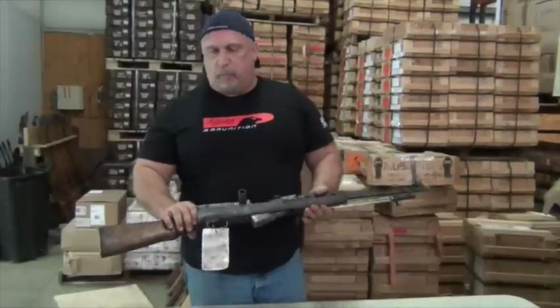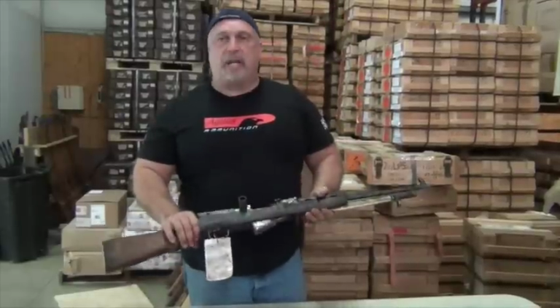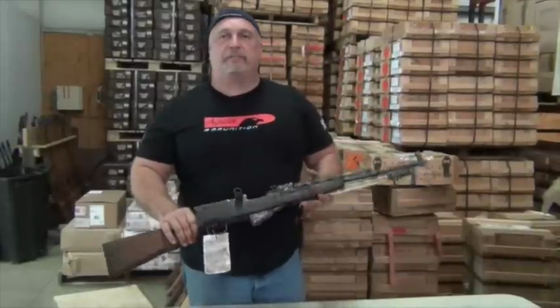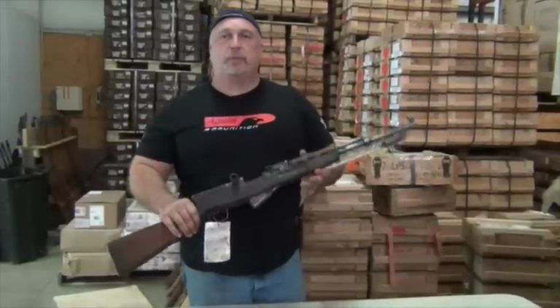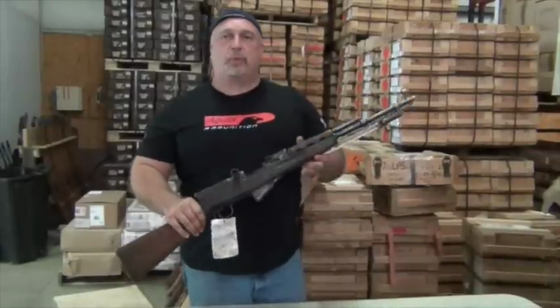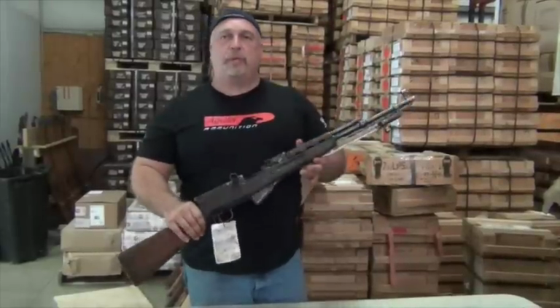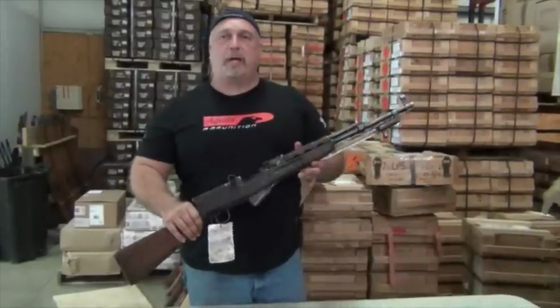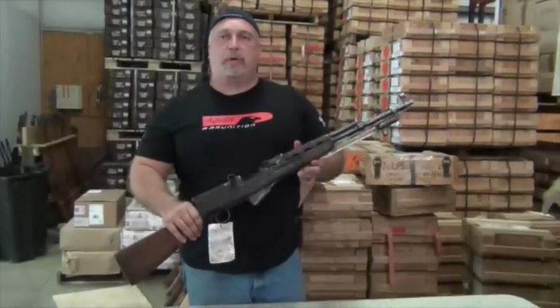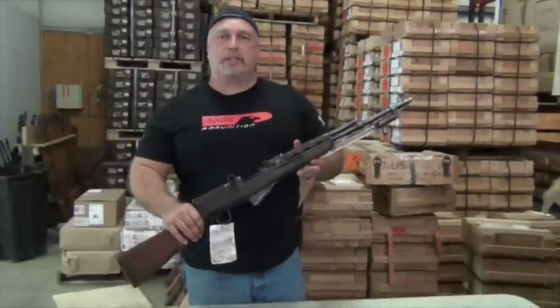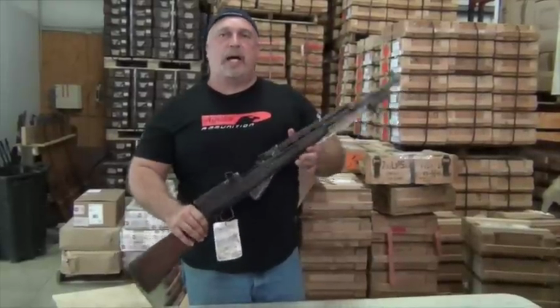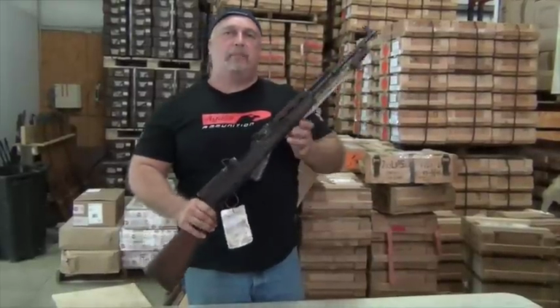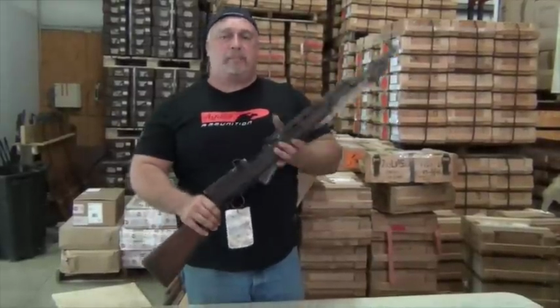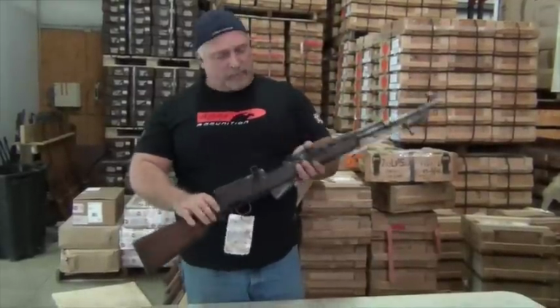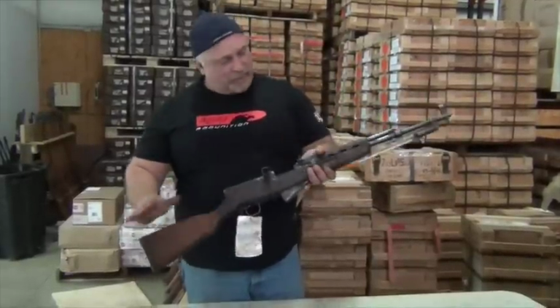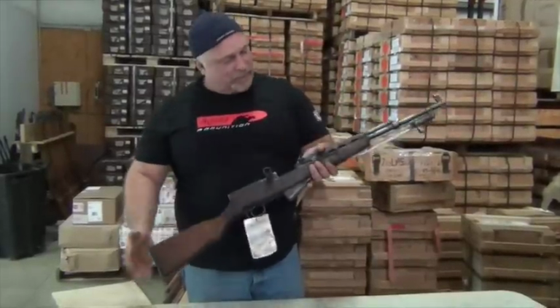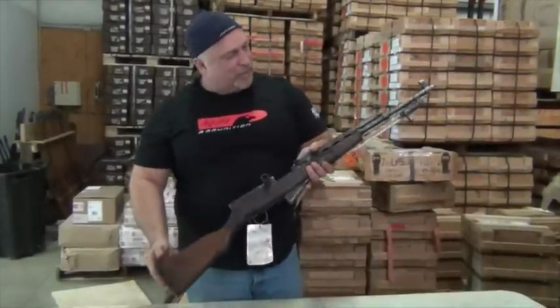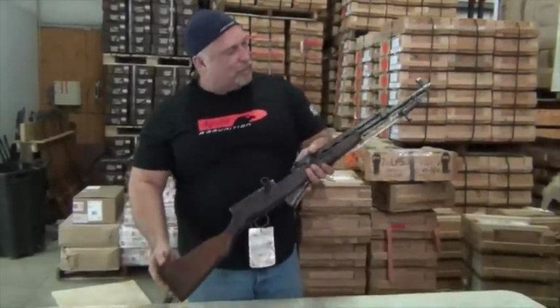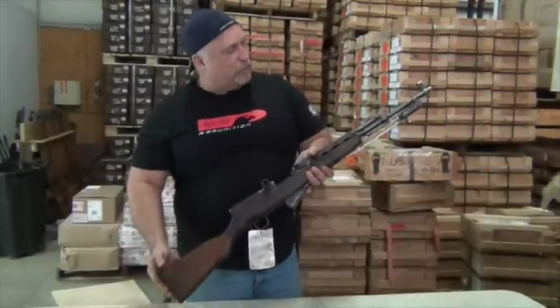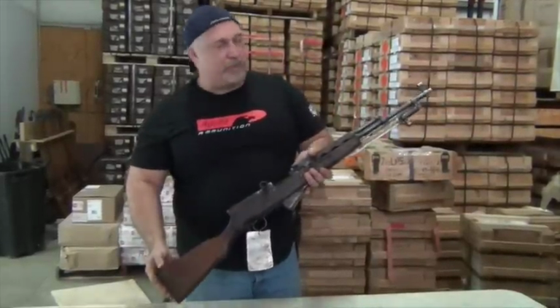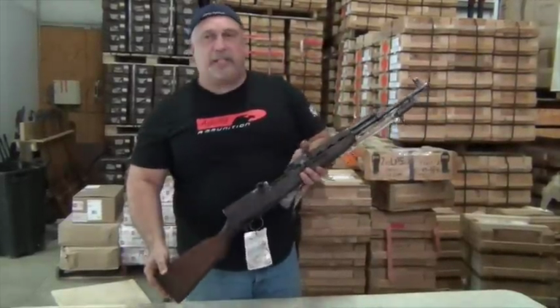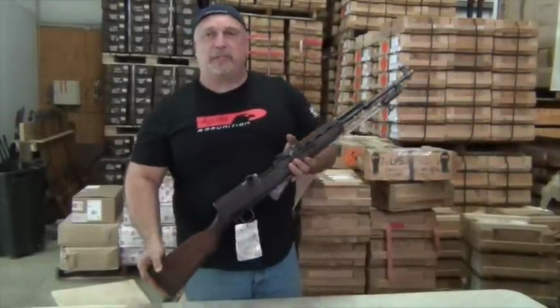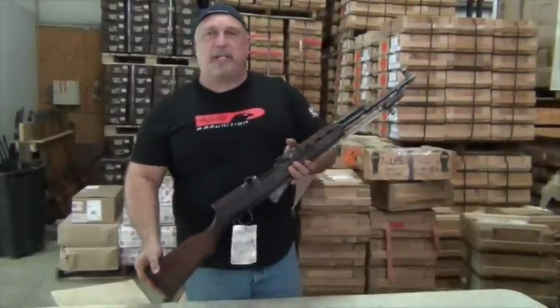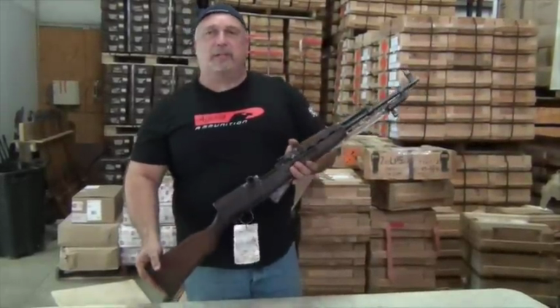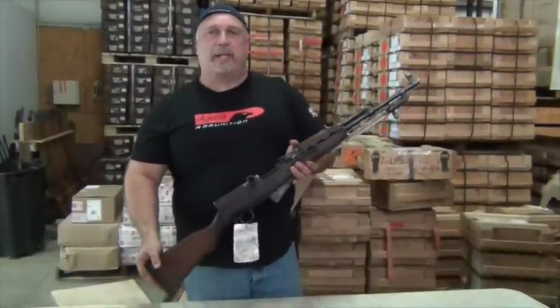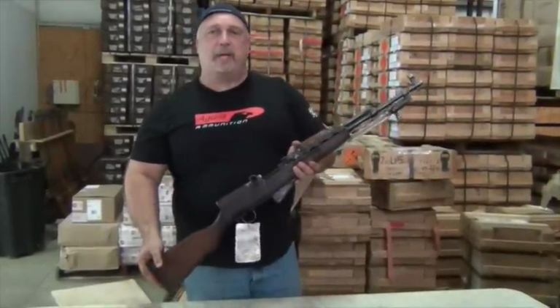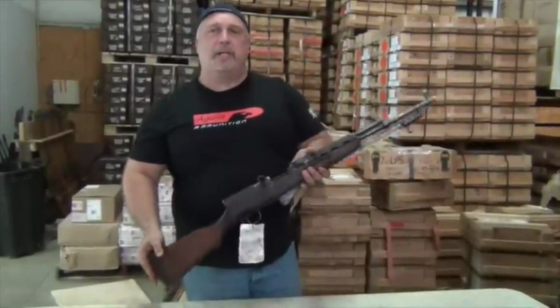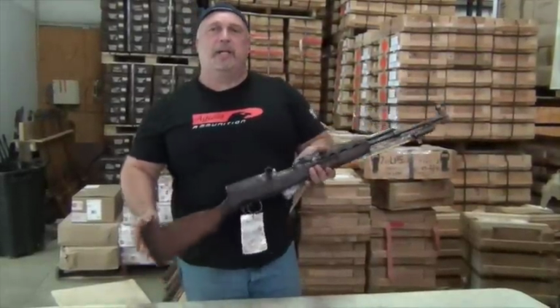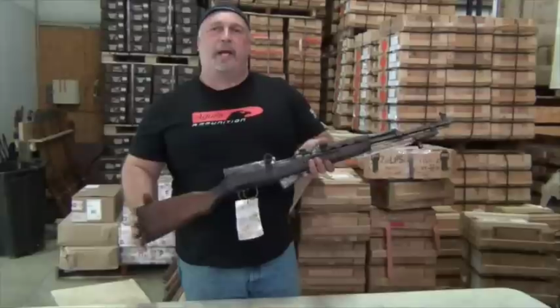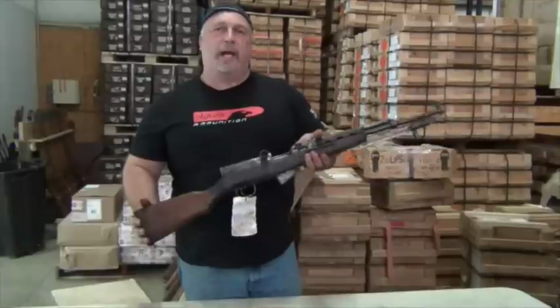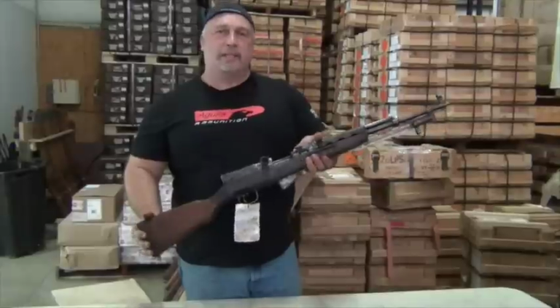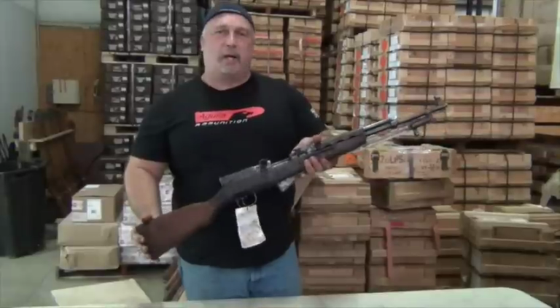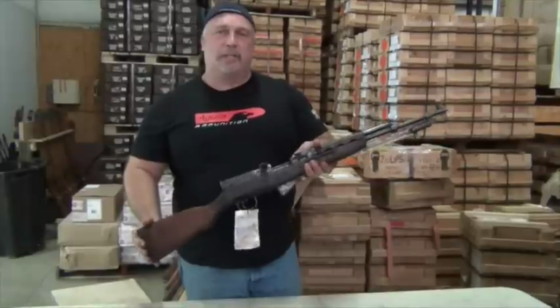We've got the full story about them on our site. We thank you for taking a look at them, and as always, check us out at www.classicfirearms.com.